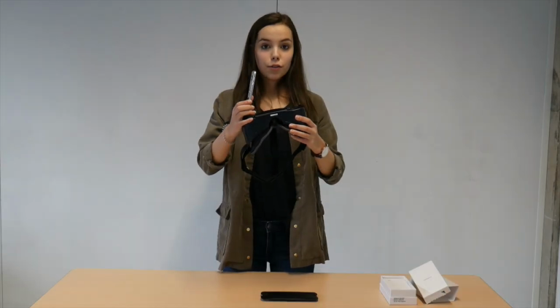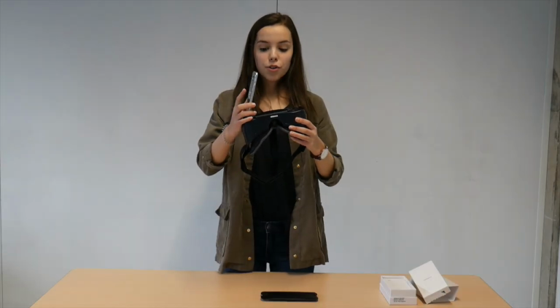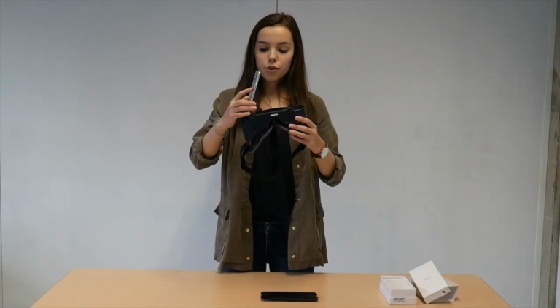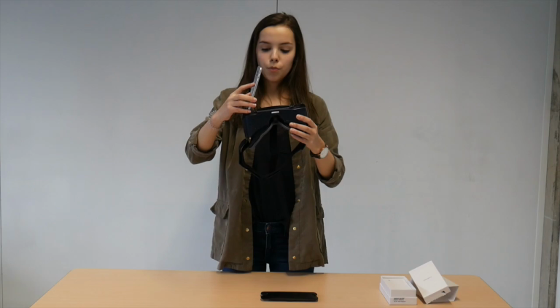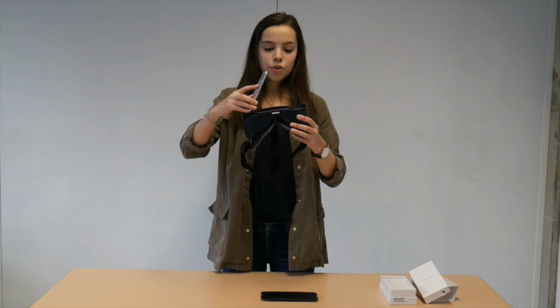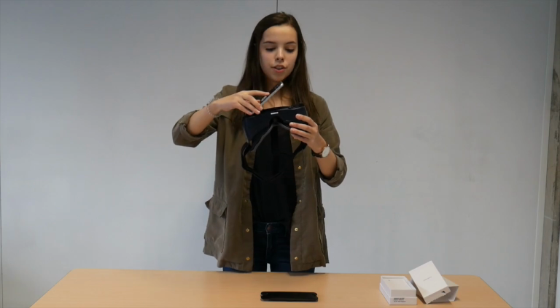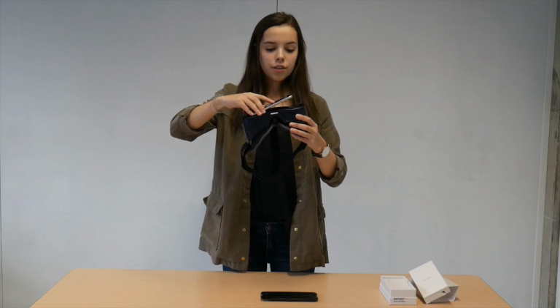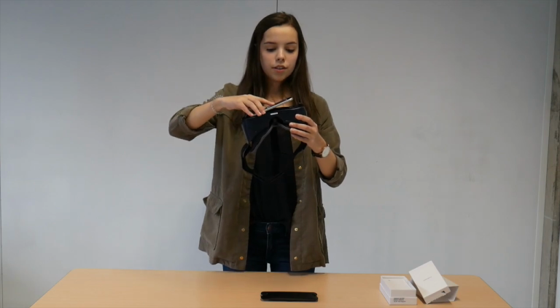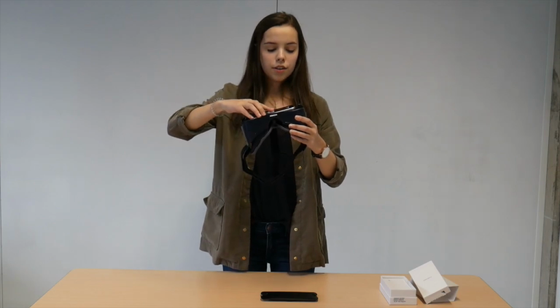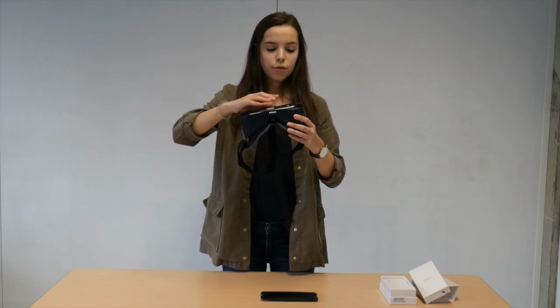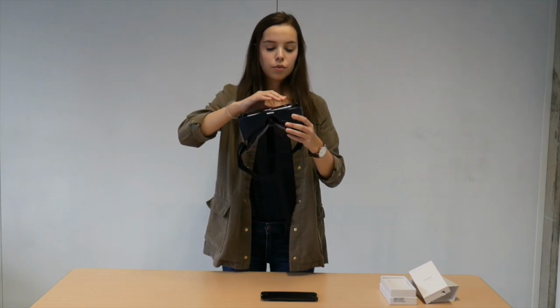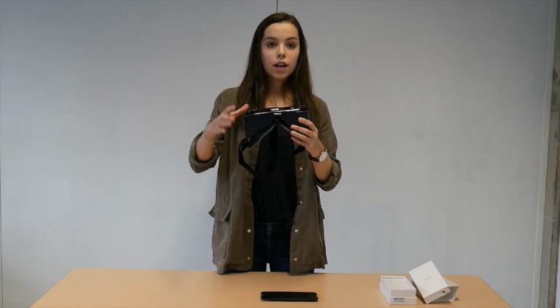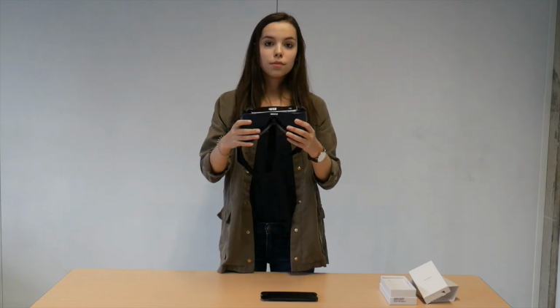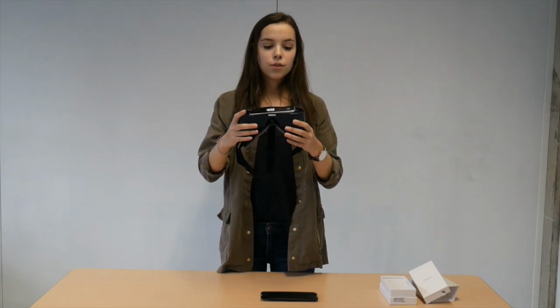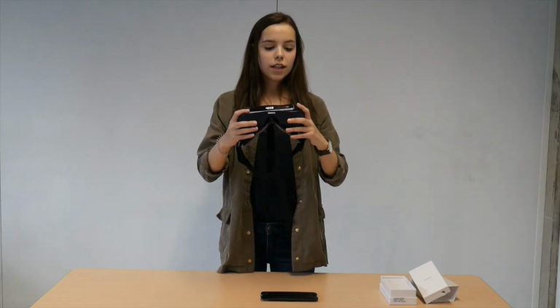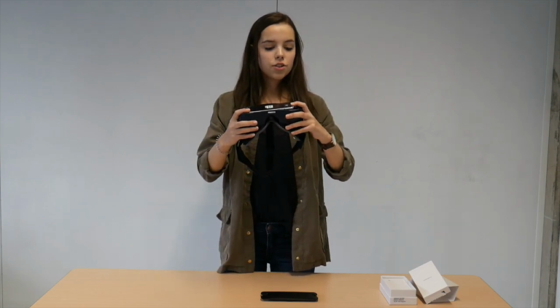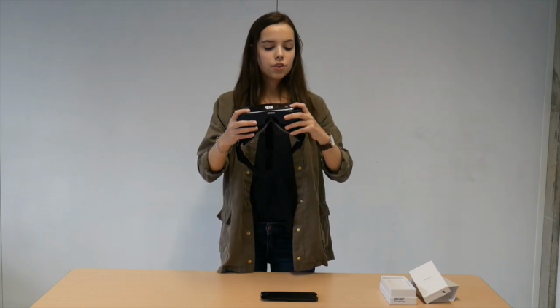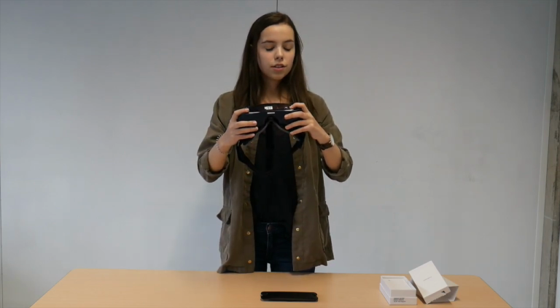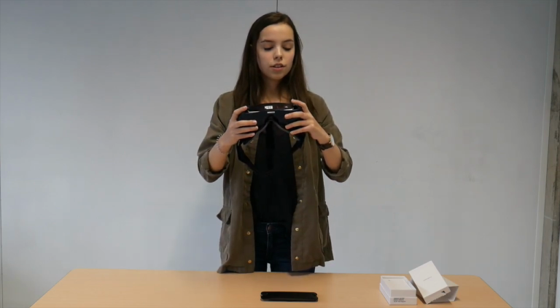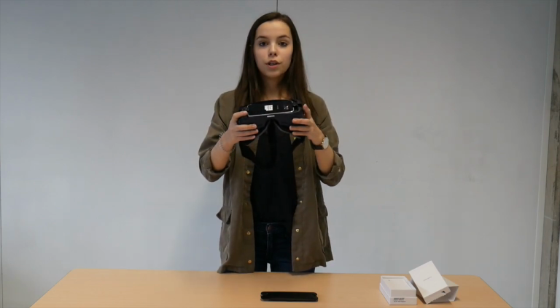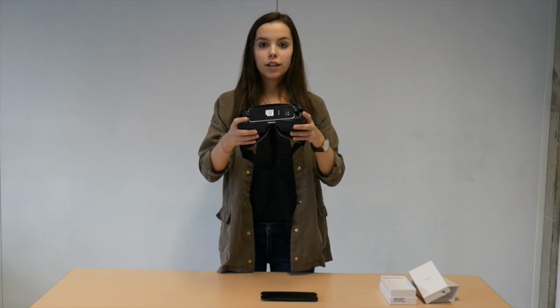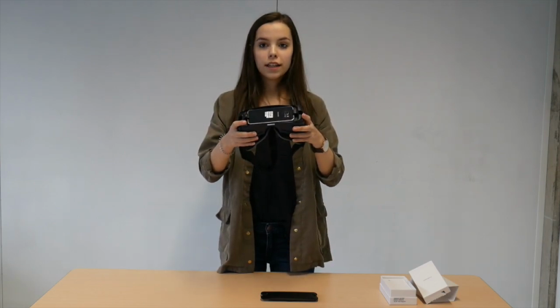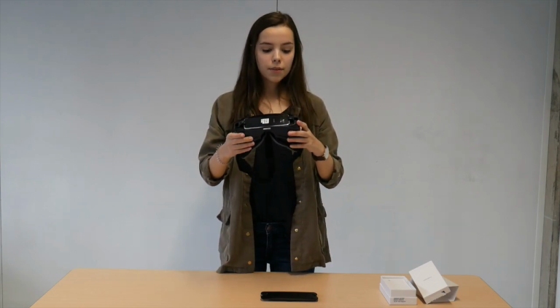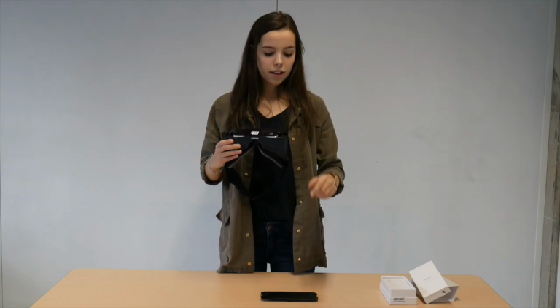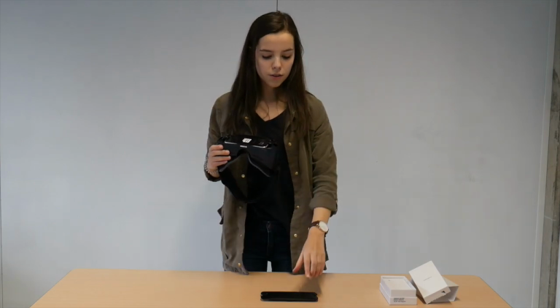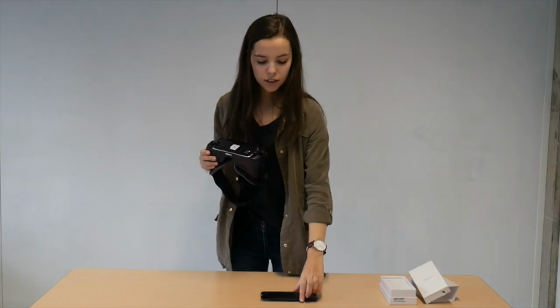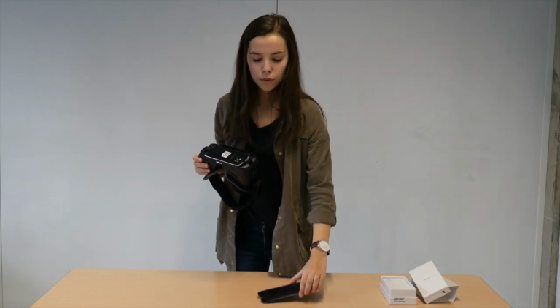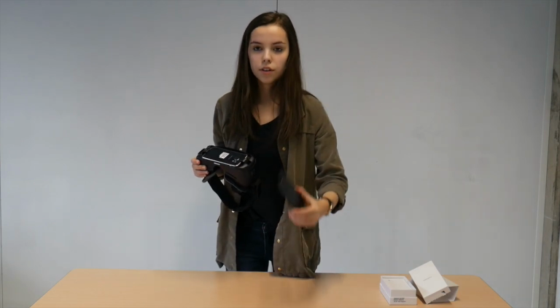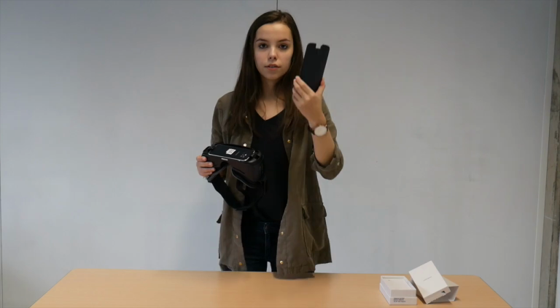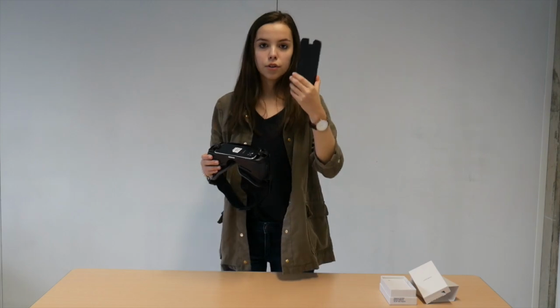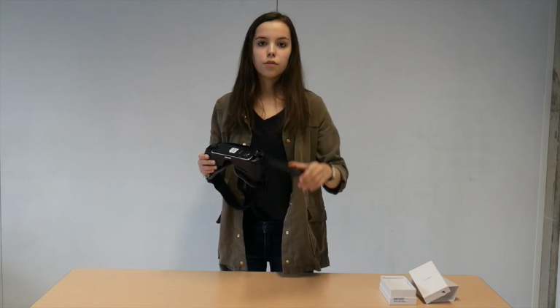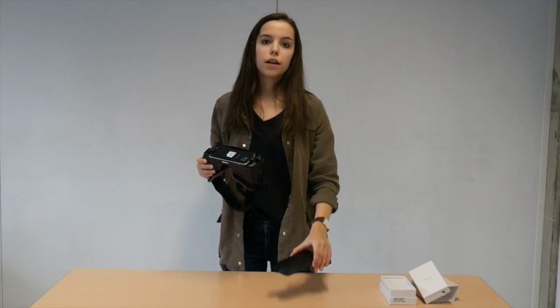Insert the phone face down into the charging port so you hear a noise. First you push the phone down into the latch — you will hear a click. There's no need to put the front cover back.